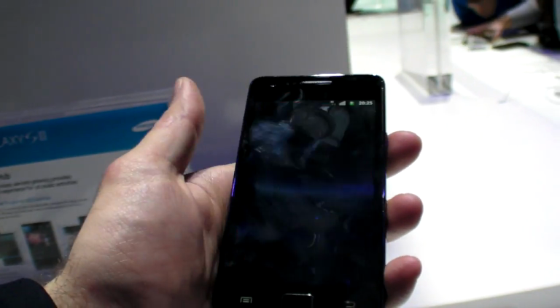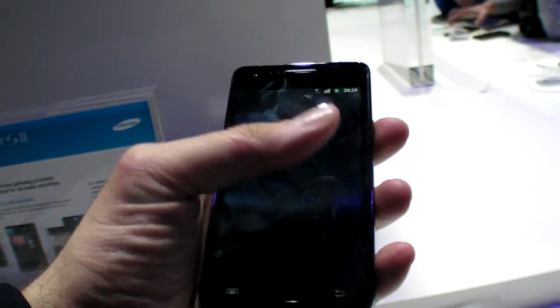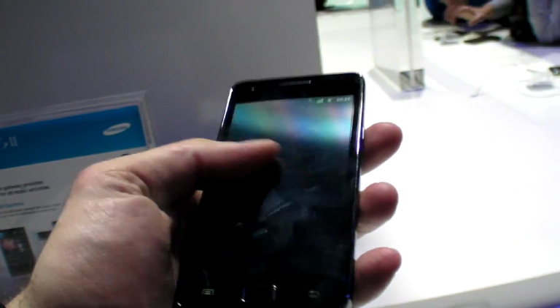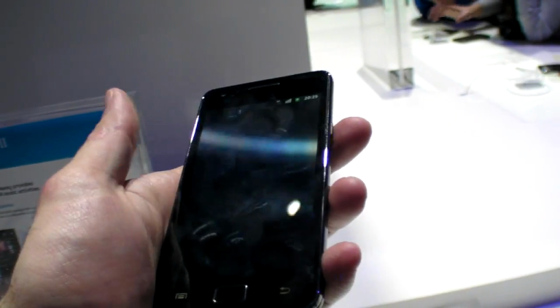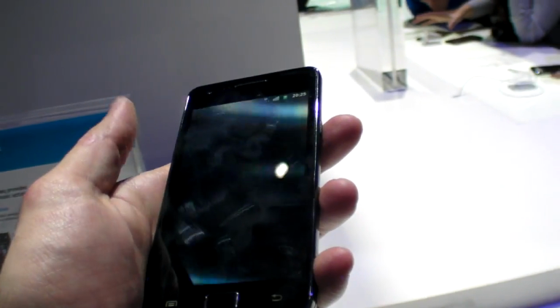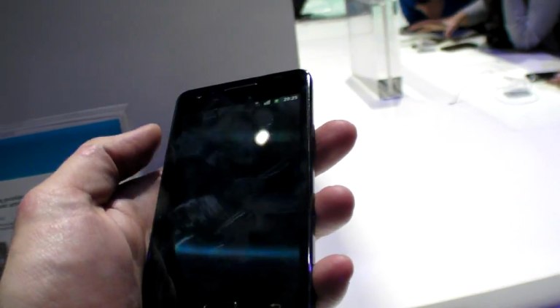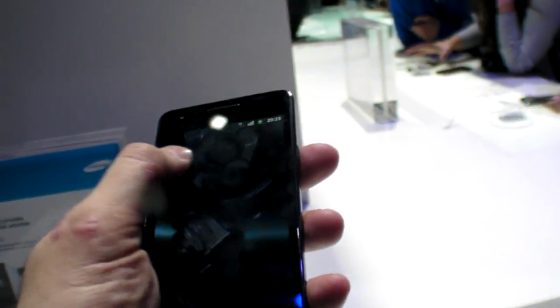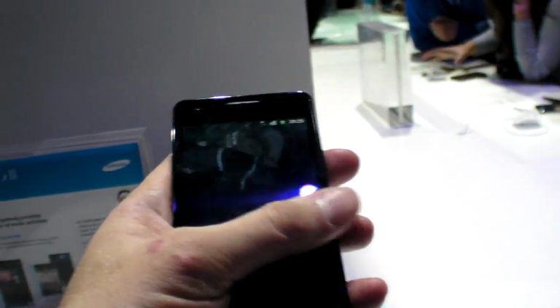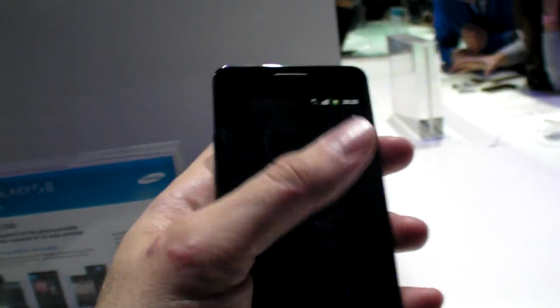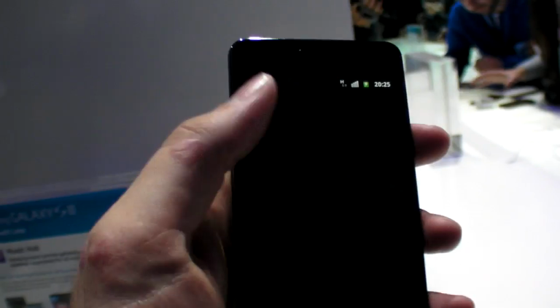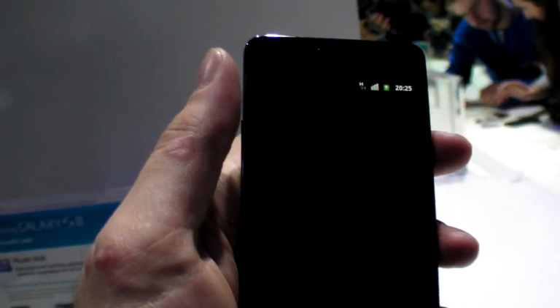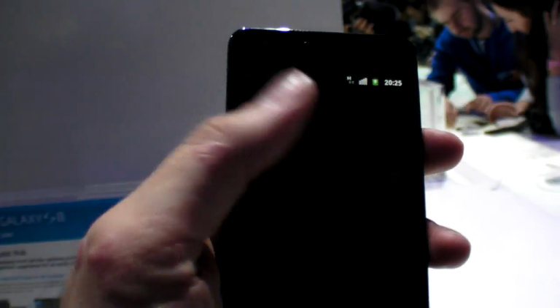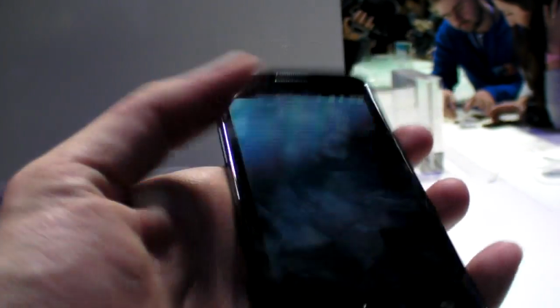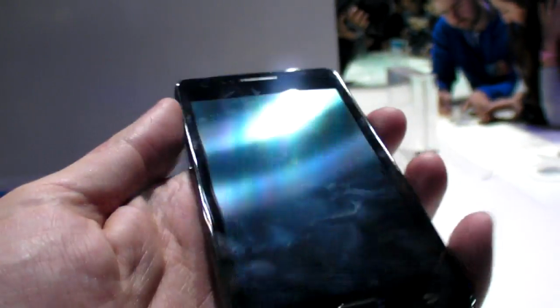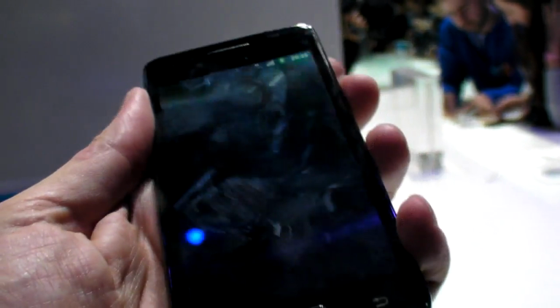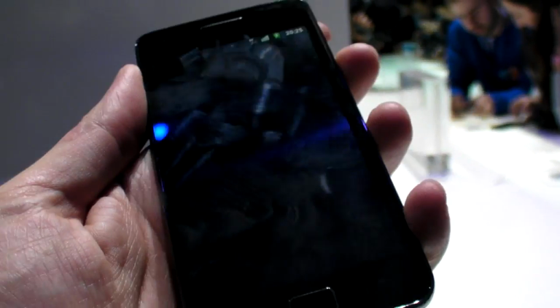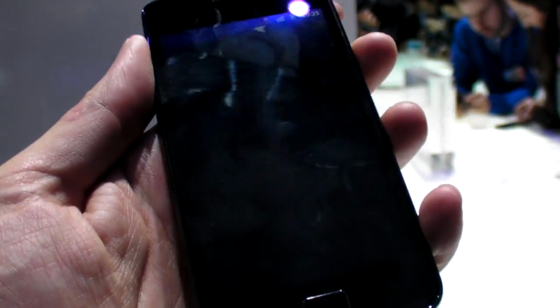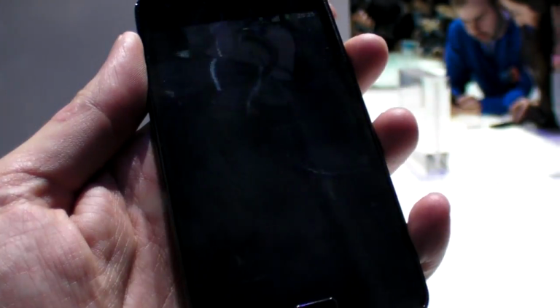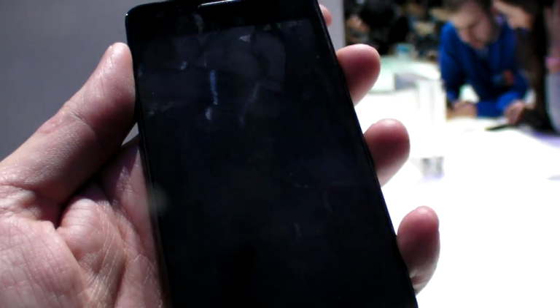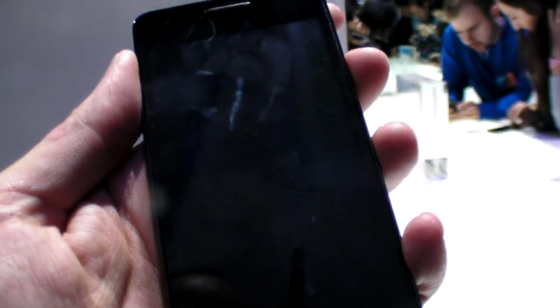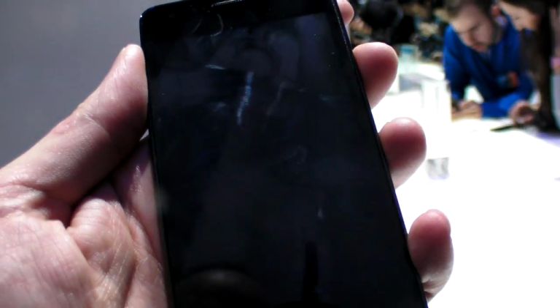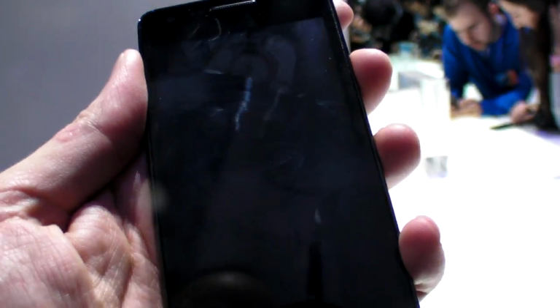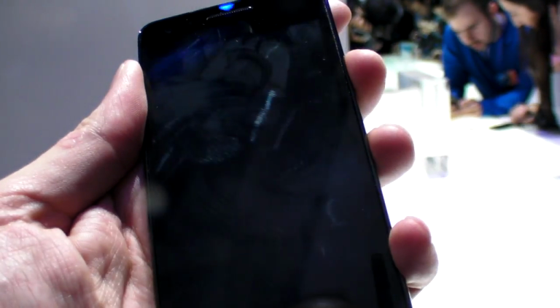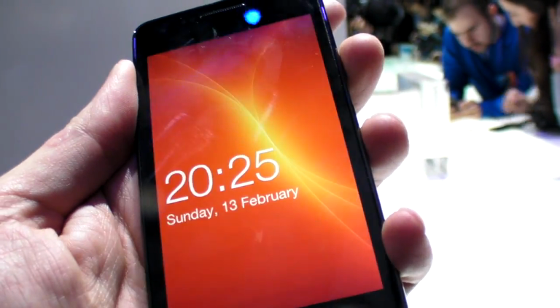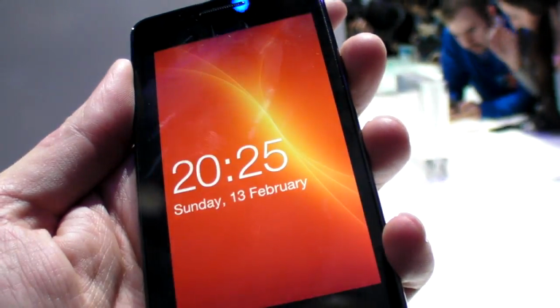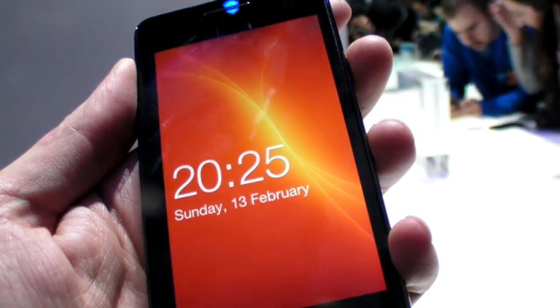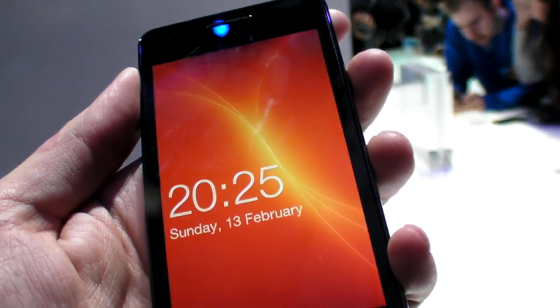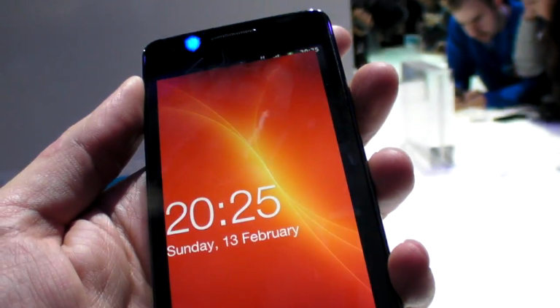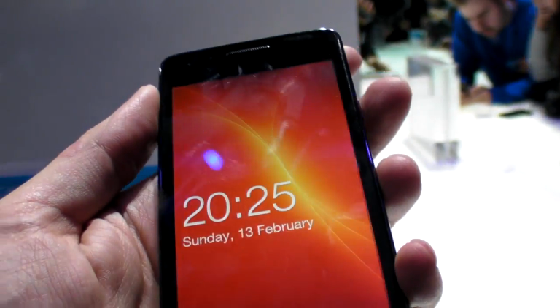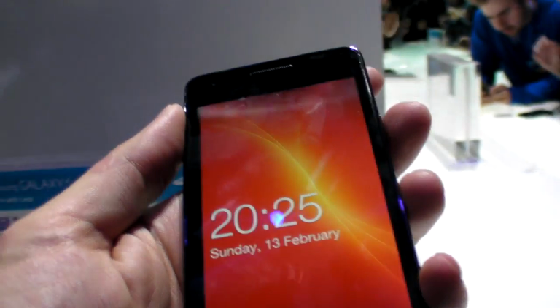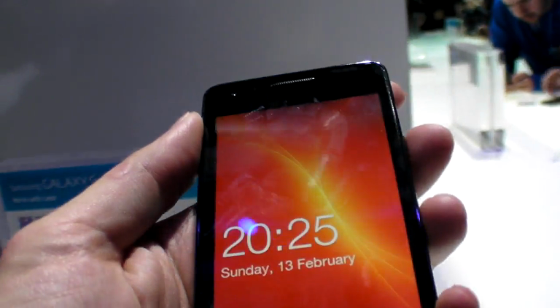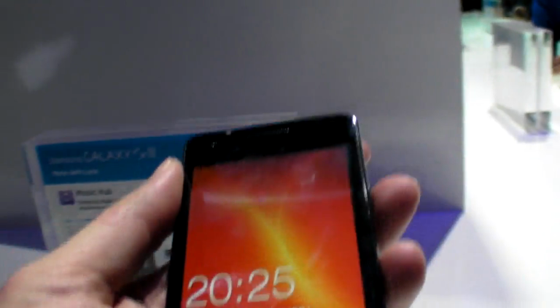Thanks for watching. That's the Samsung Galaxy S2.